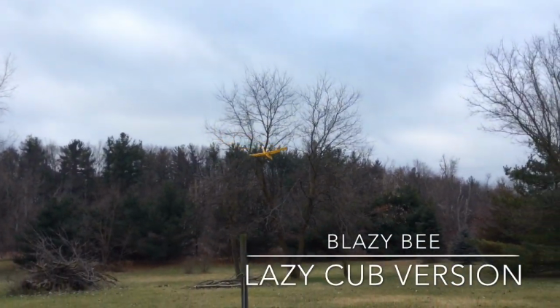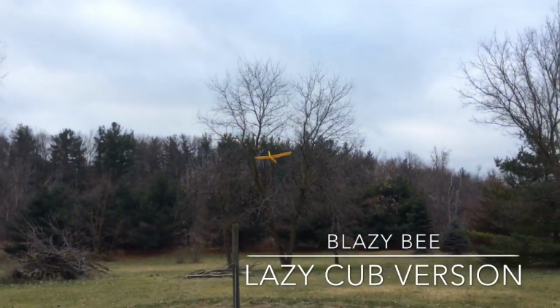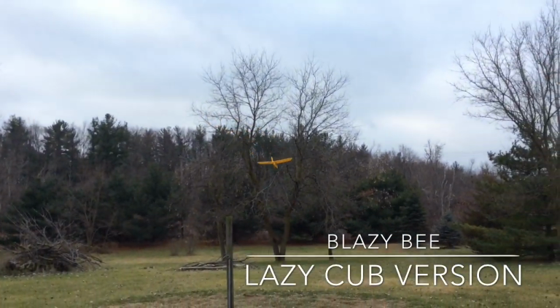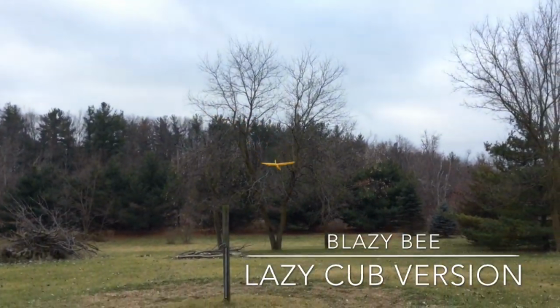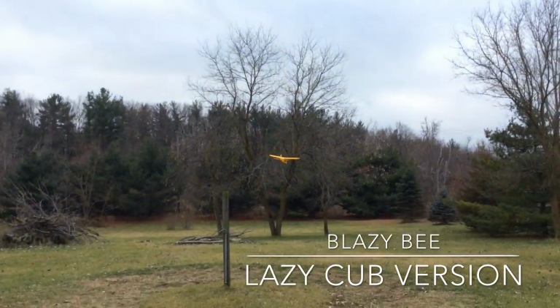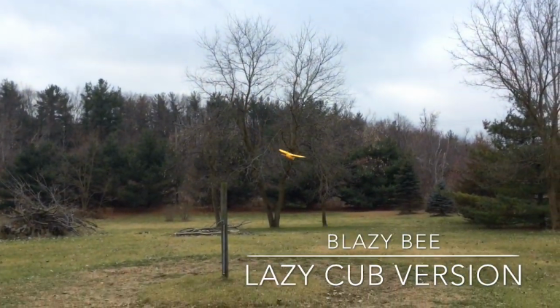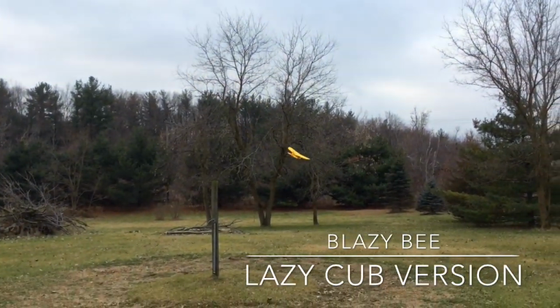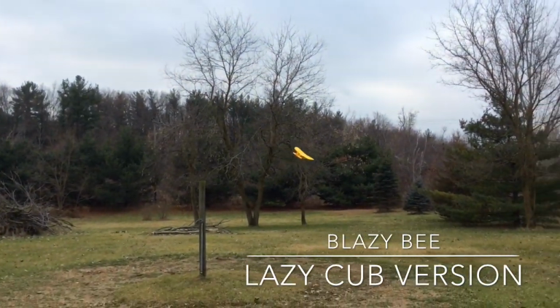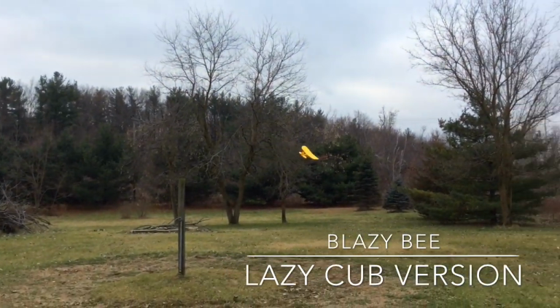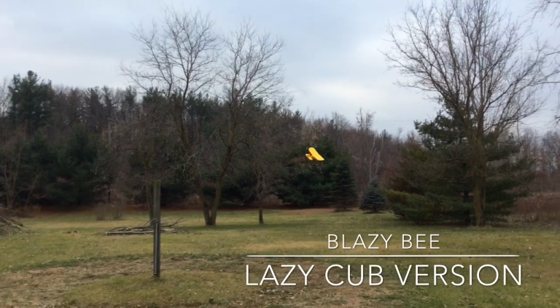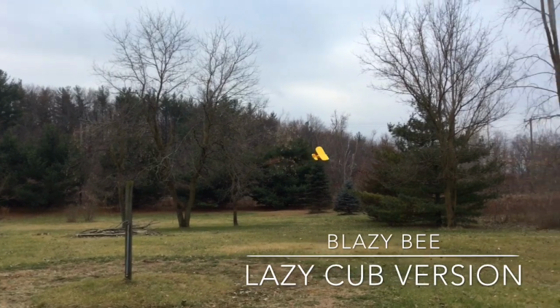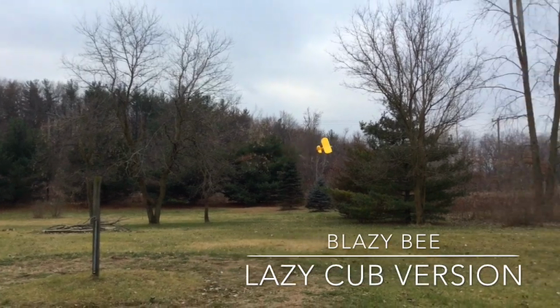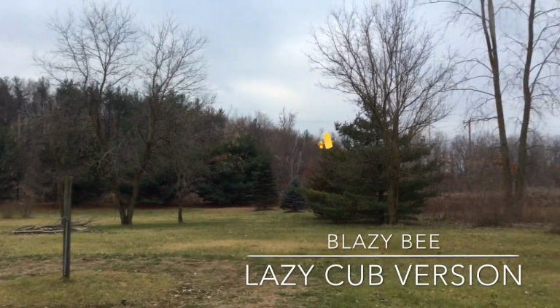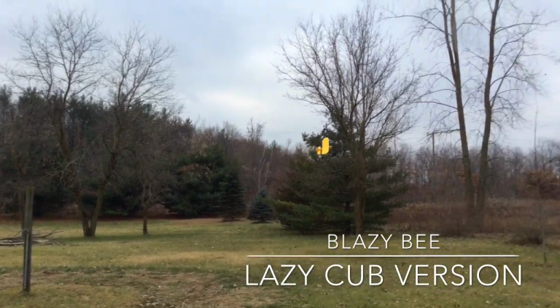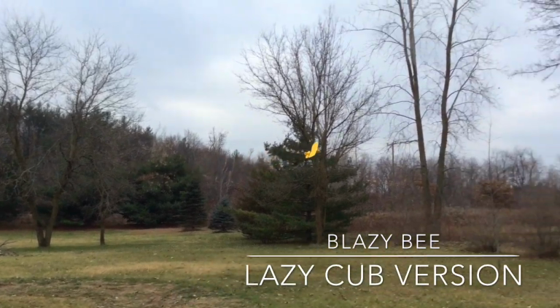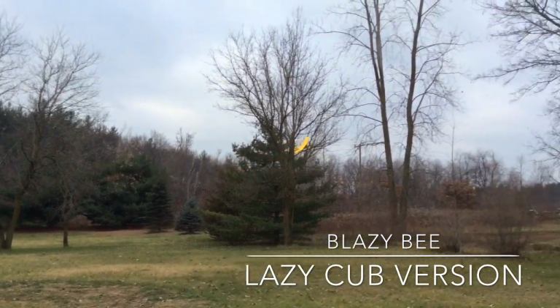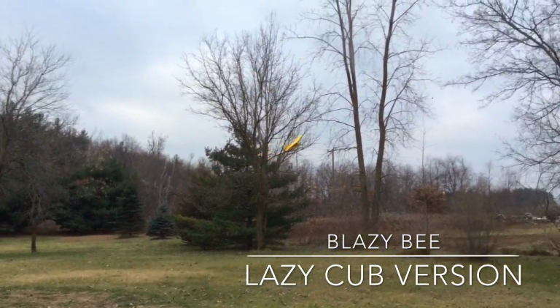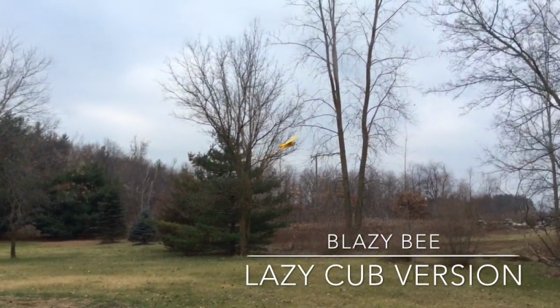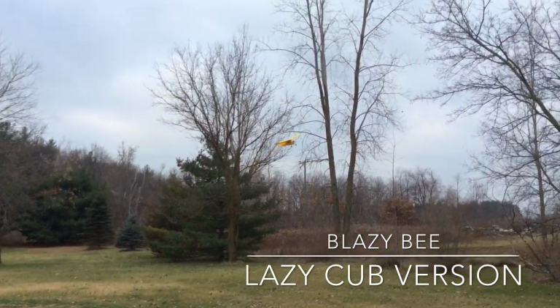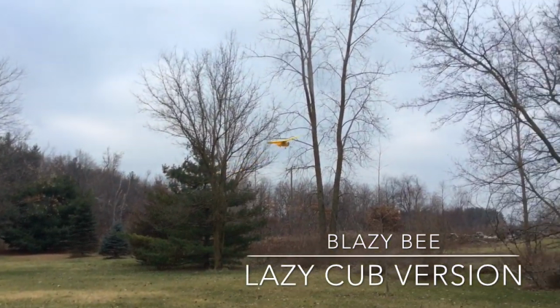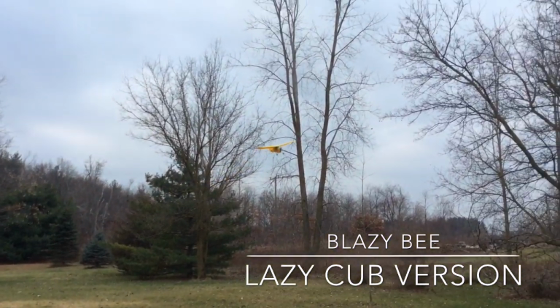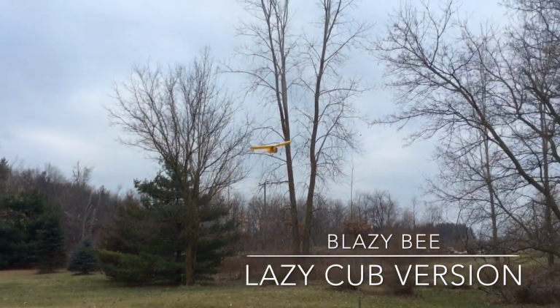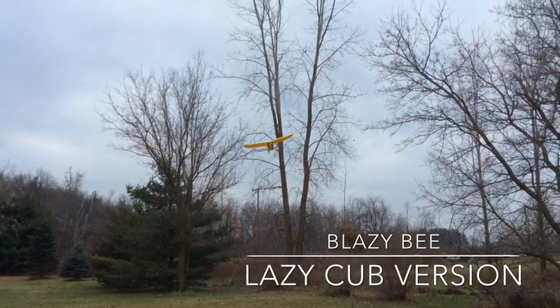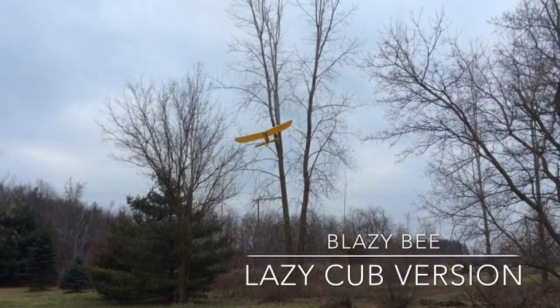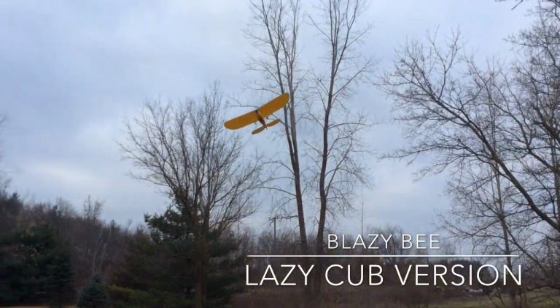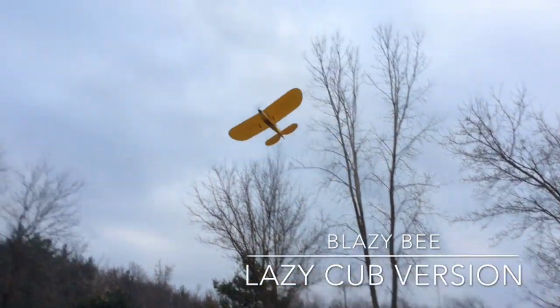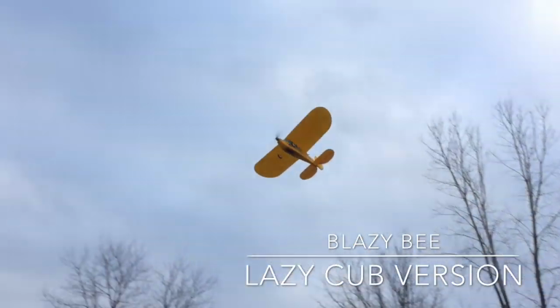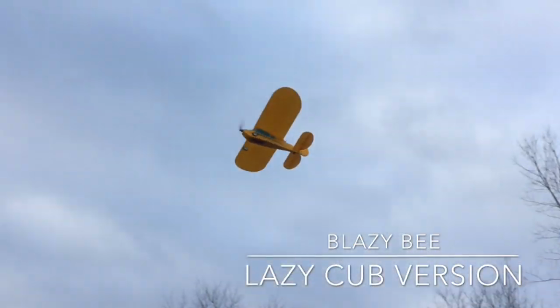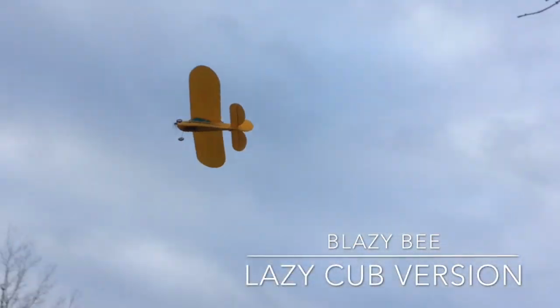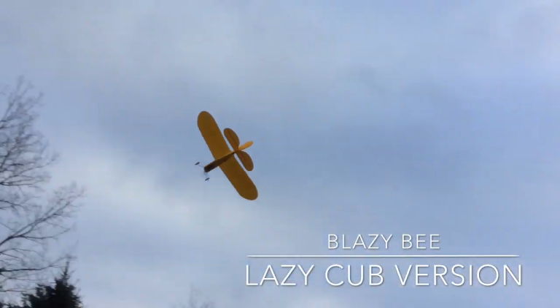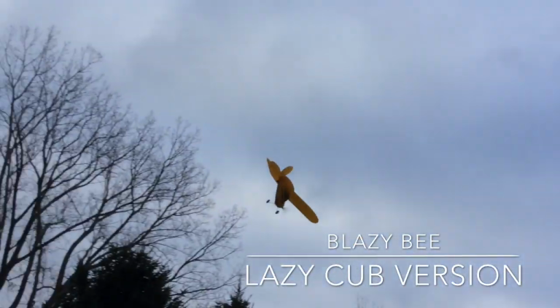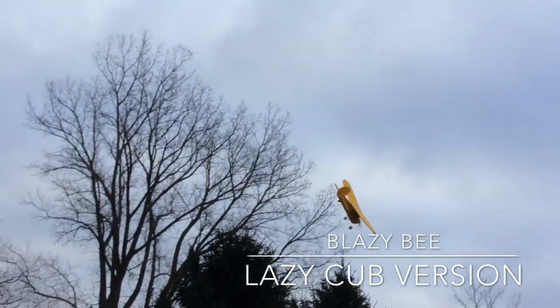Here we're performing just some basic maneuvers, rounding about, trying to fly in close for the camera.